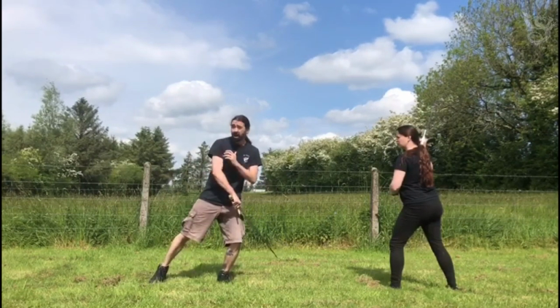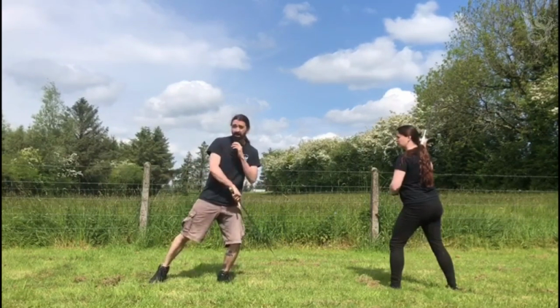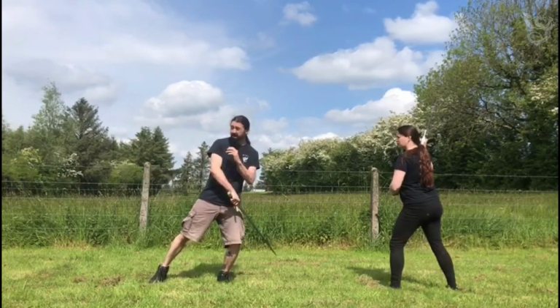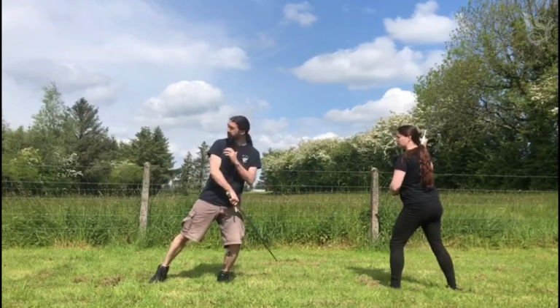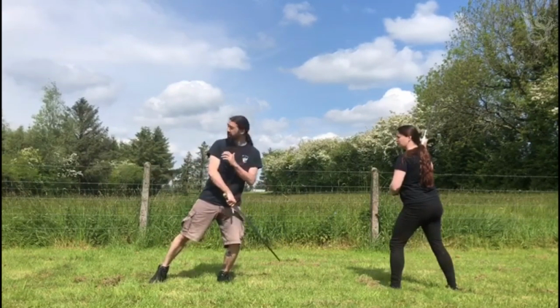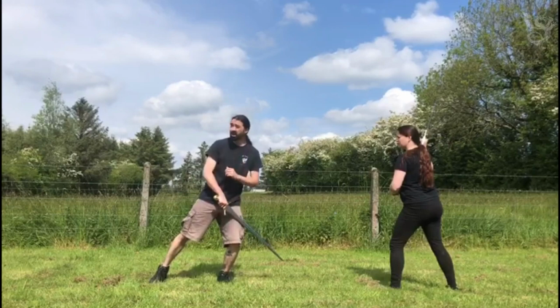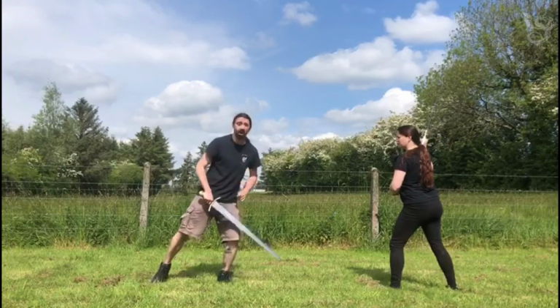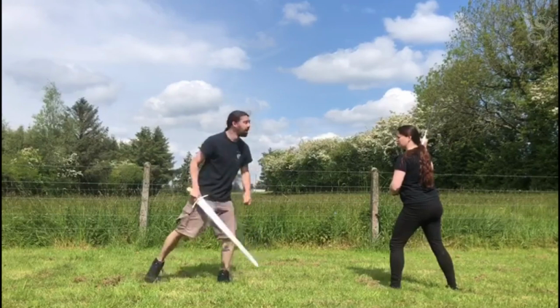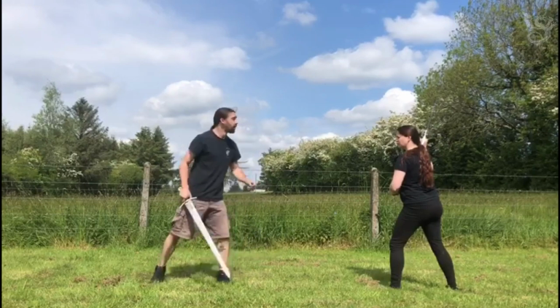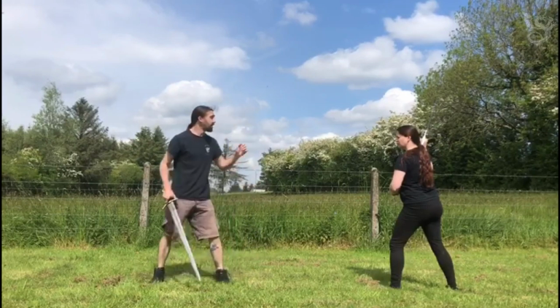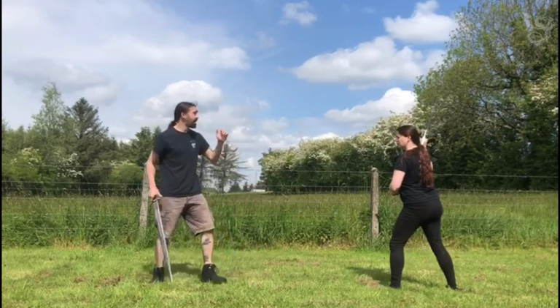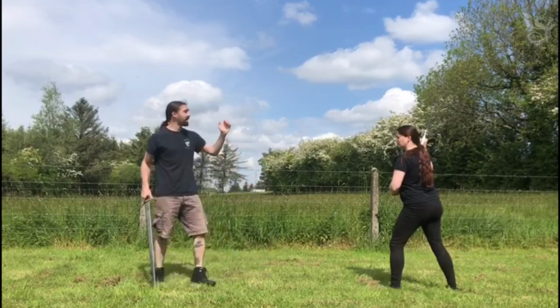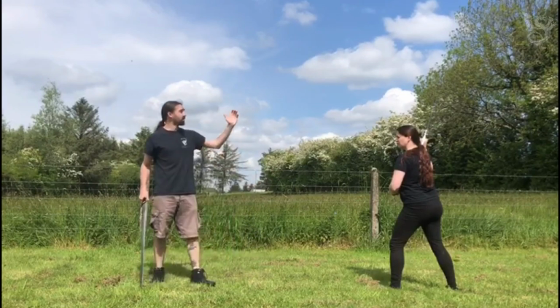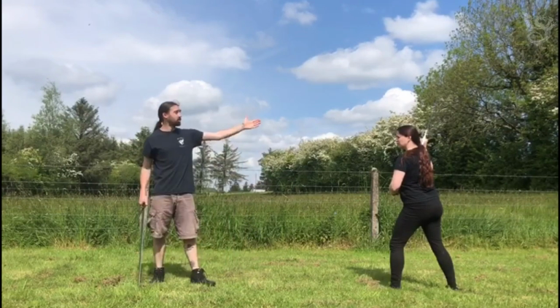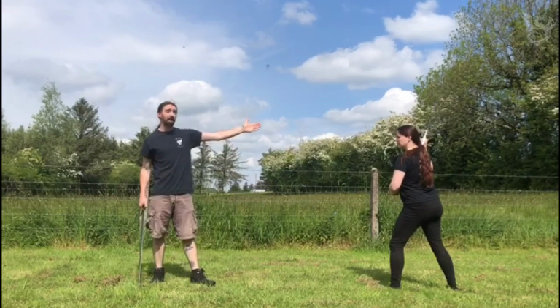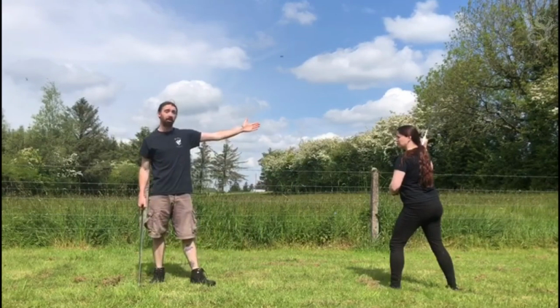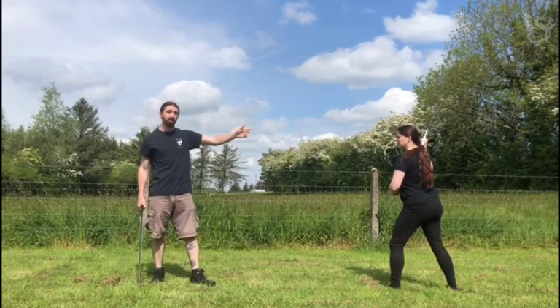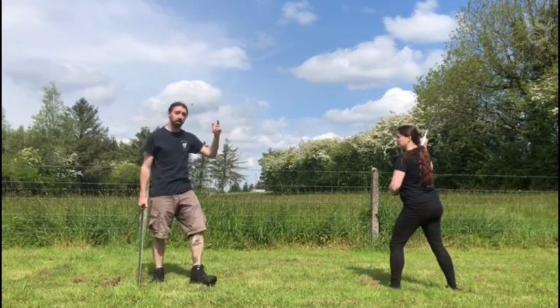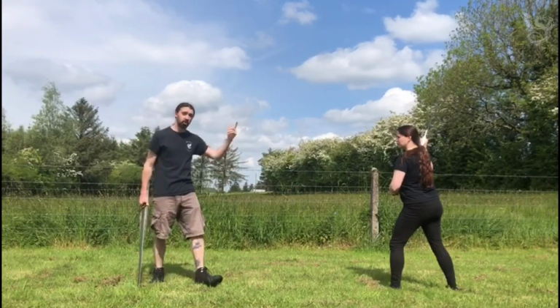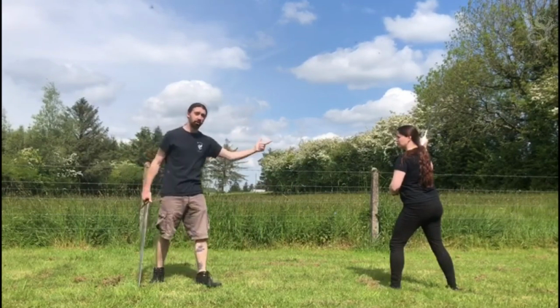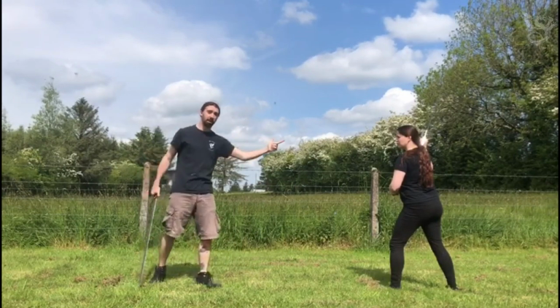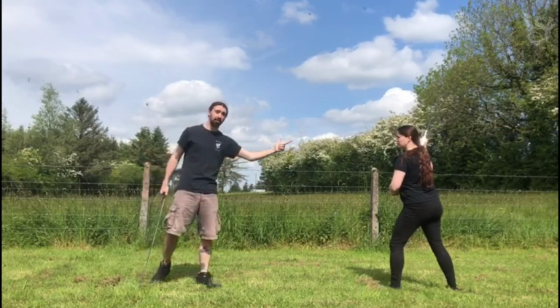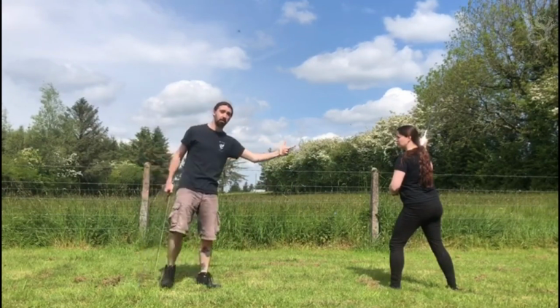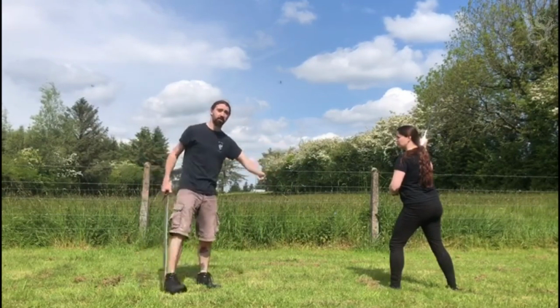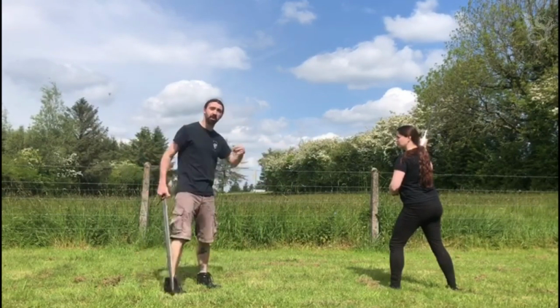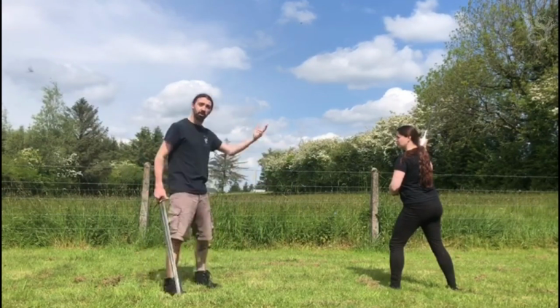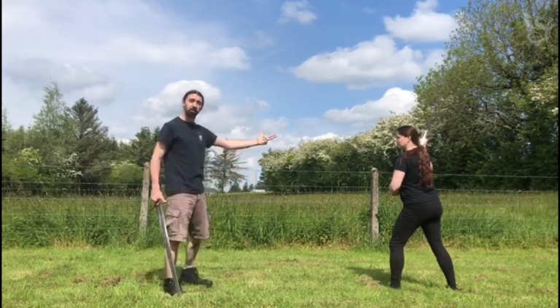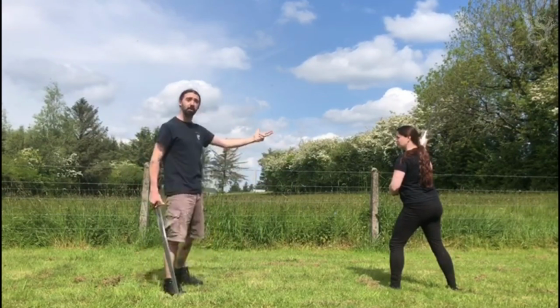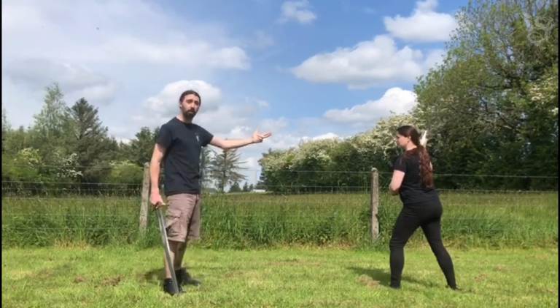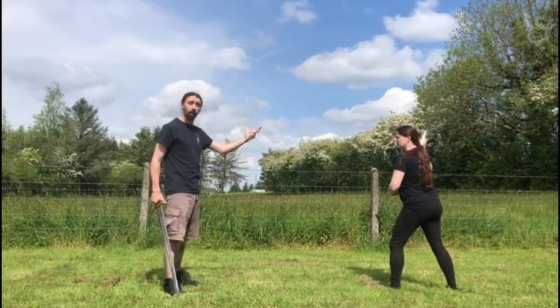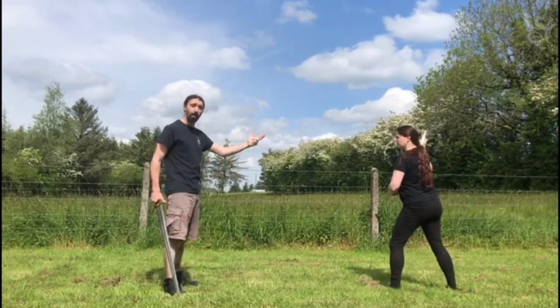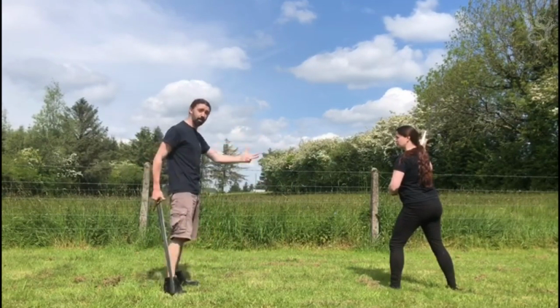And he says from this guard, we can defend against someone who's about to cut, someone who's about to thrust, and someone who's about to throw the weapon.